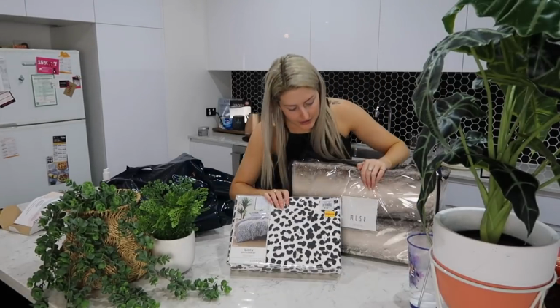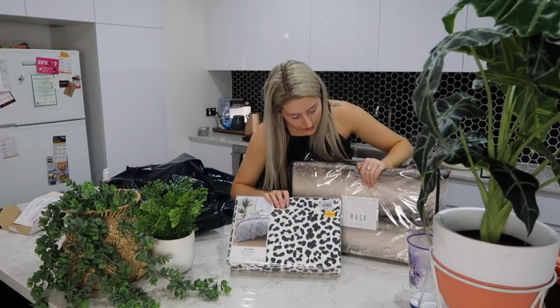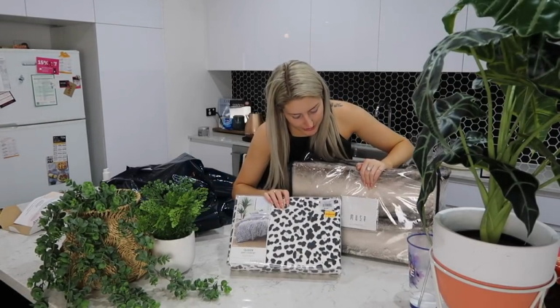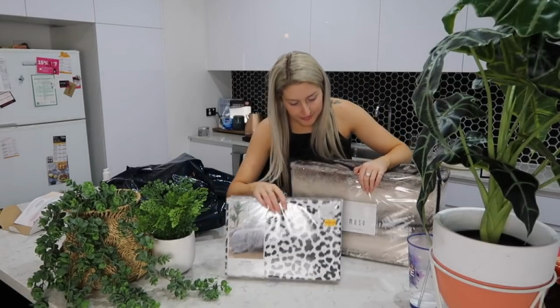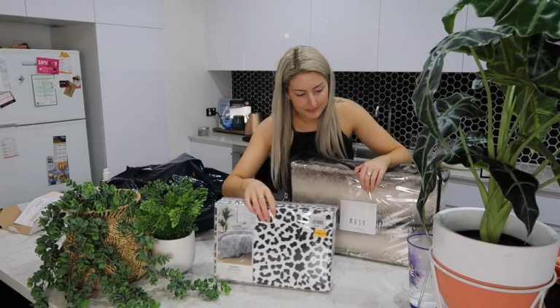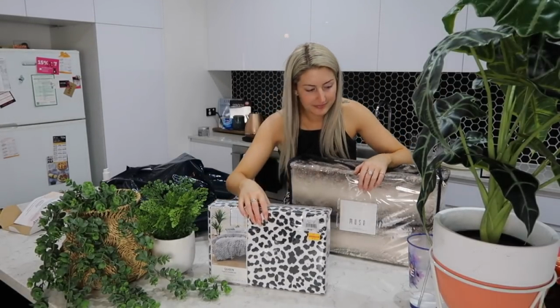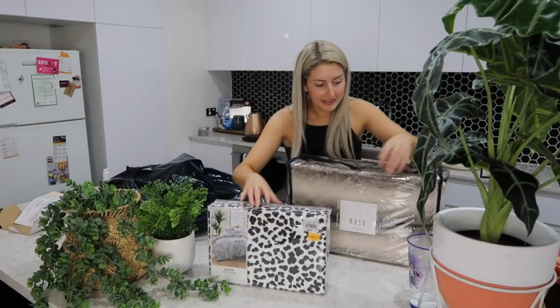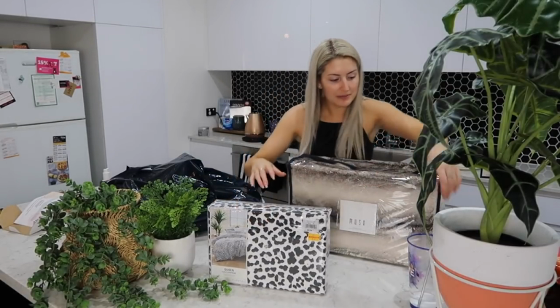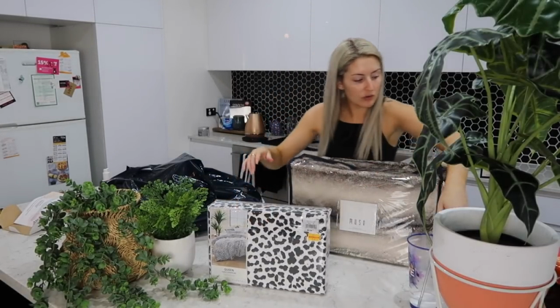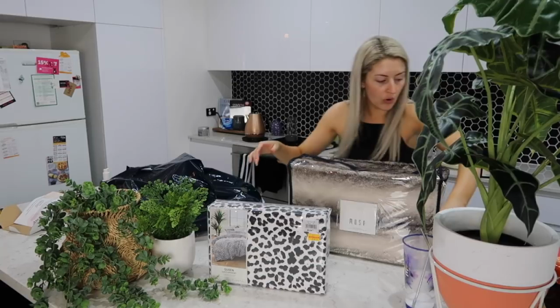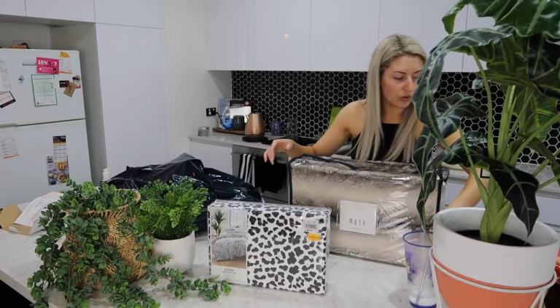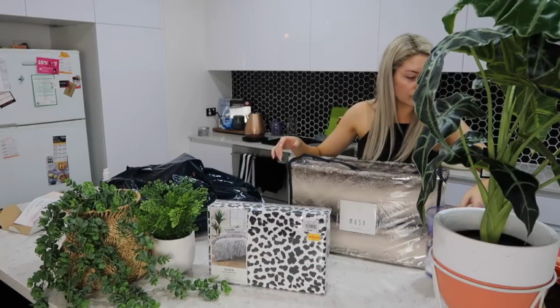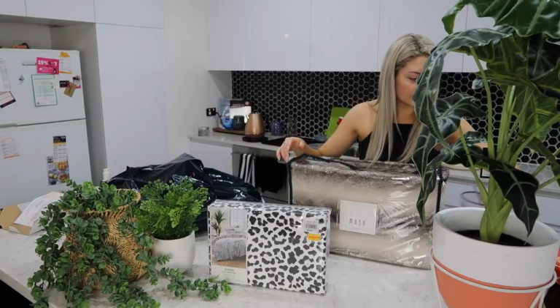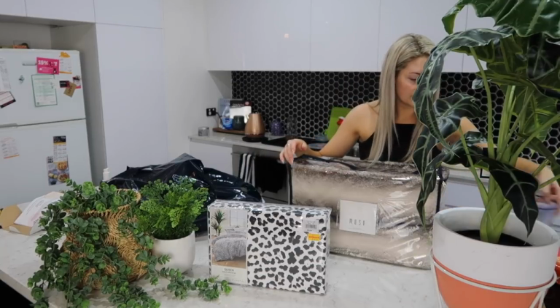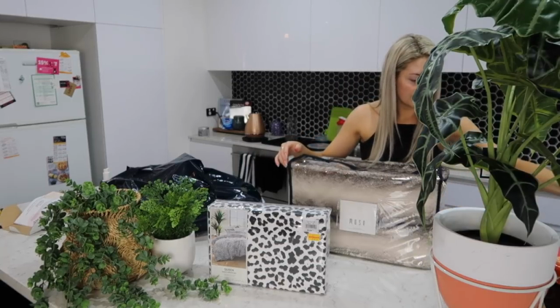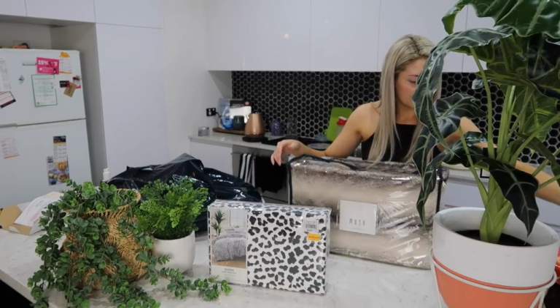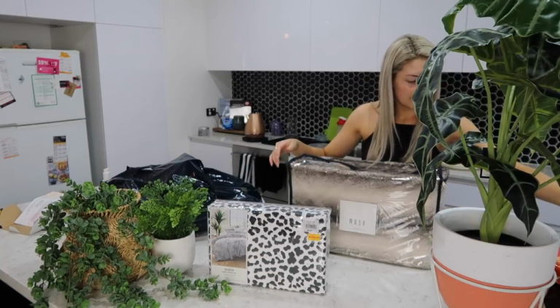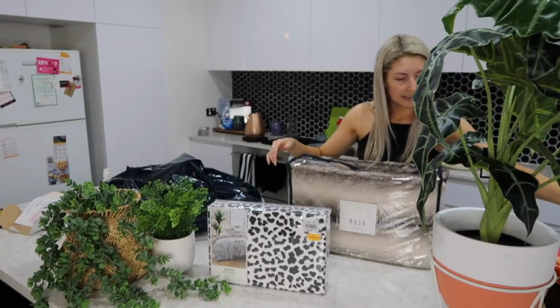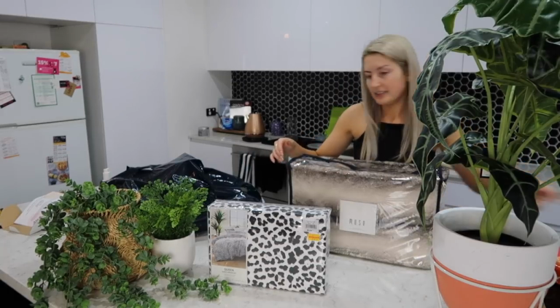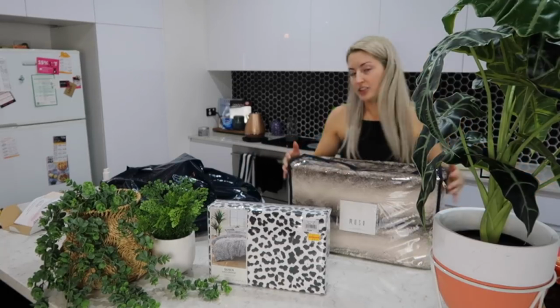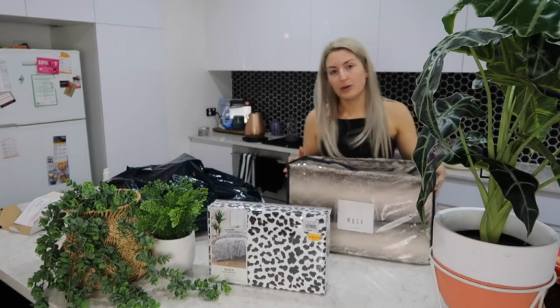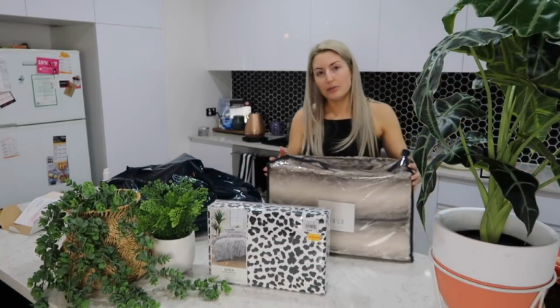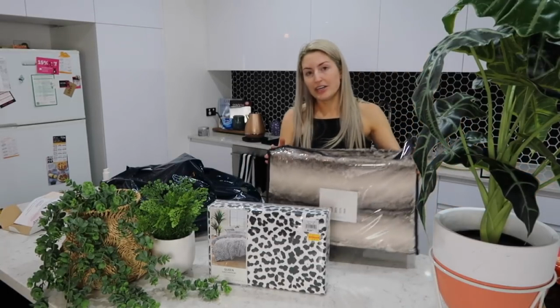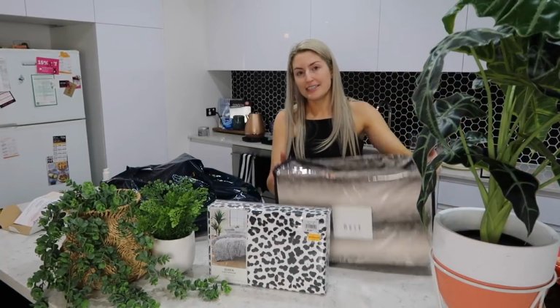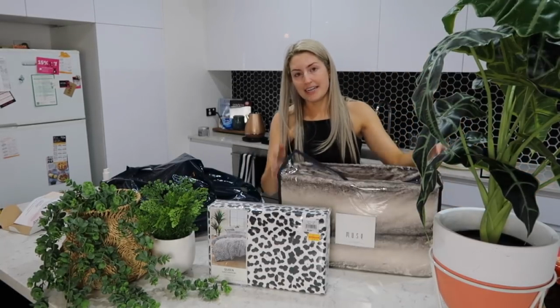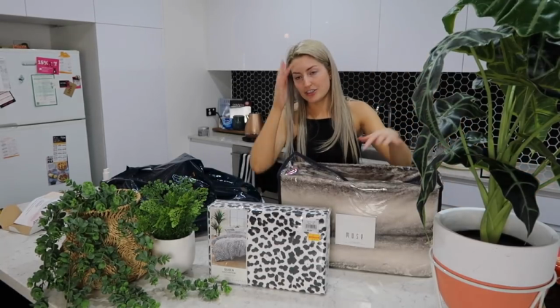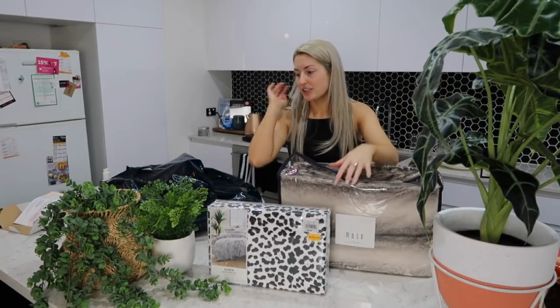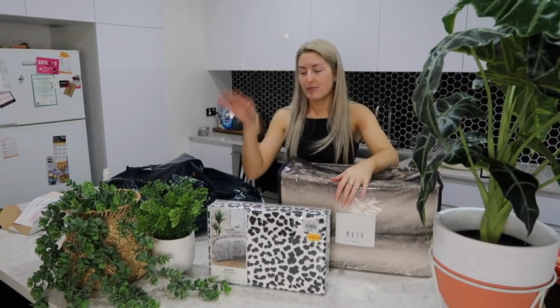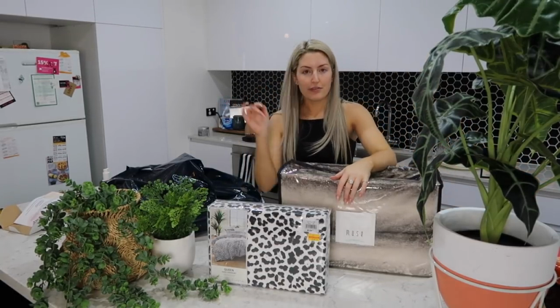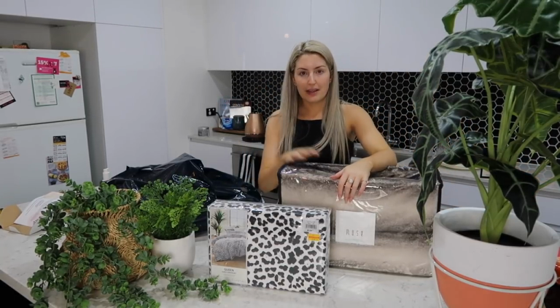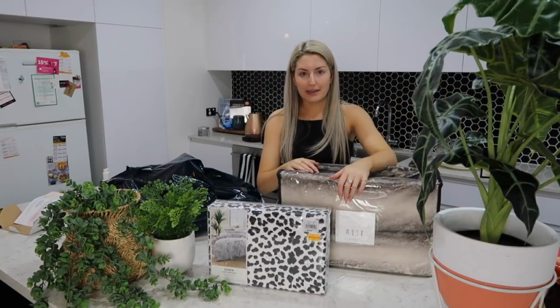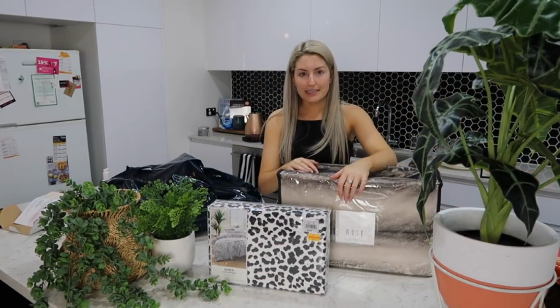So that's my little haul! Did I do well? What do you guys think — do you love my fake plants?